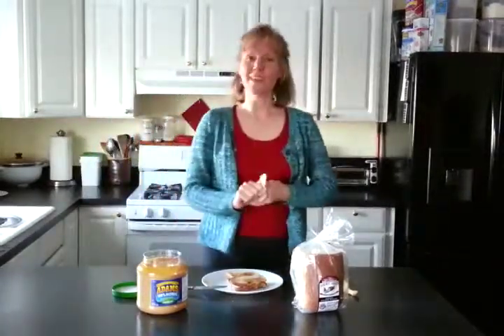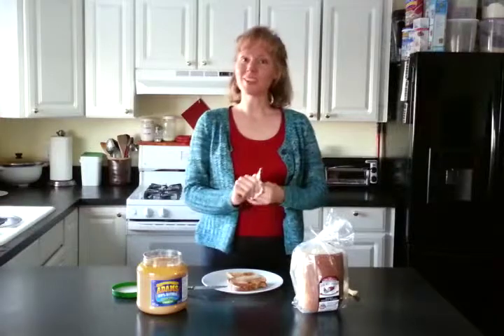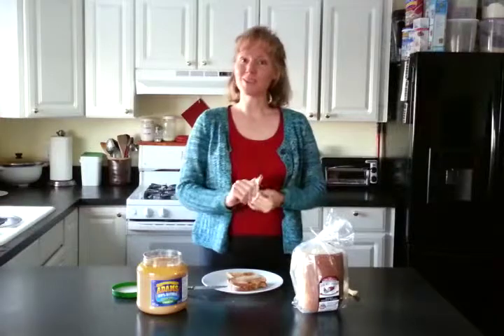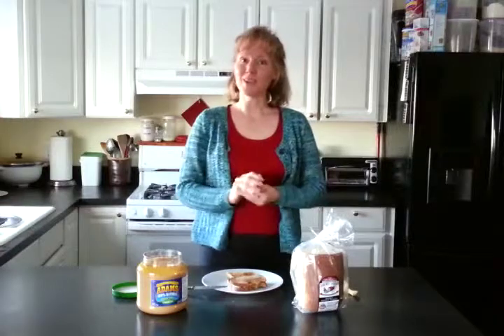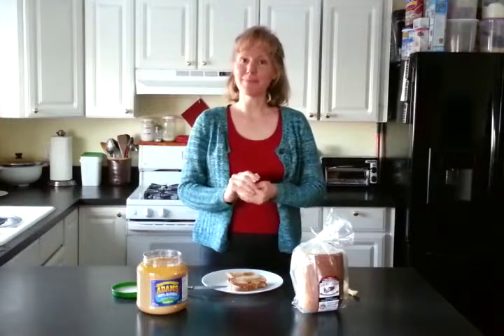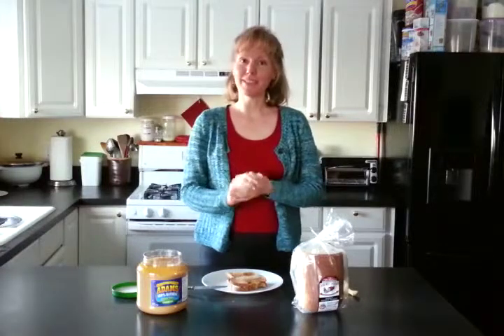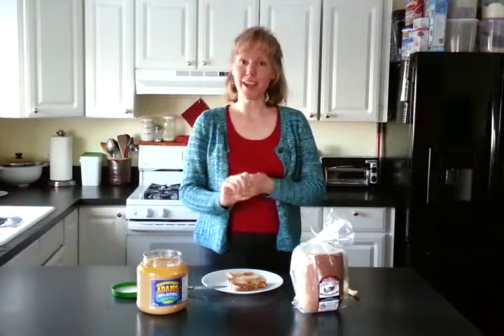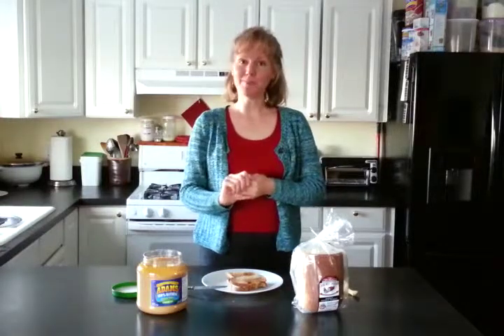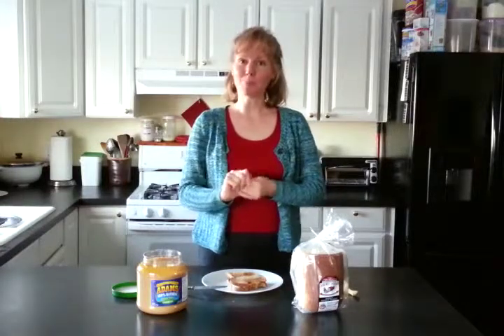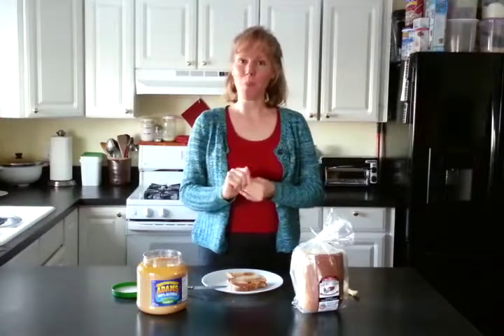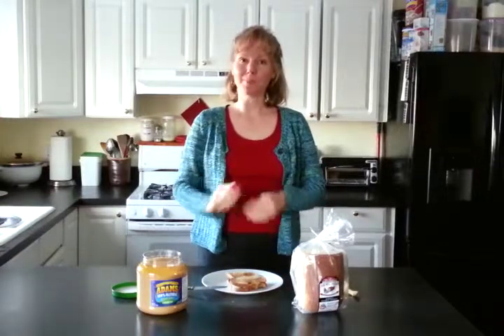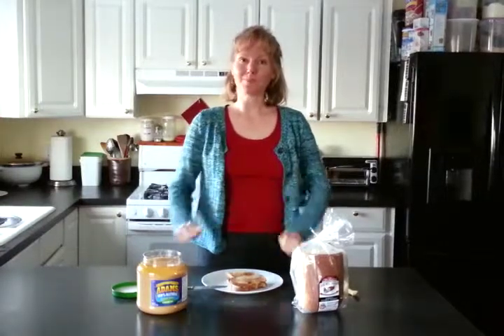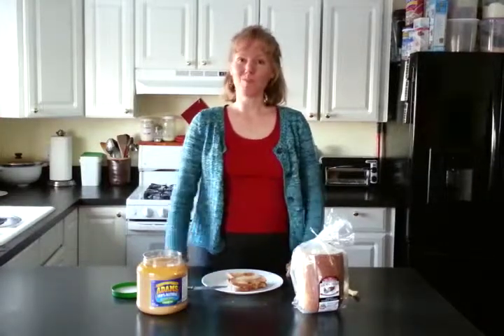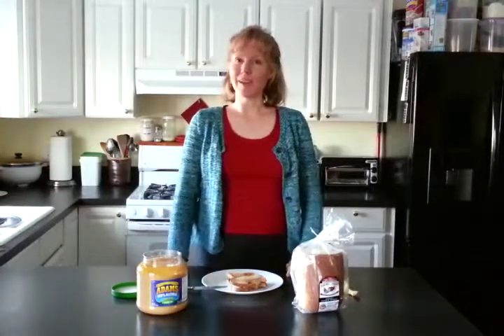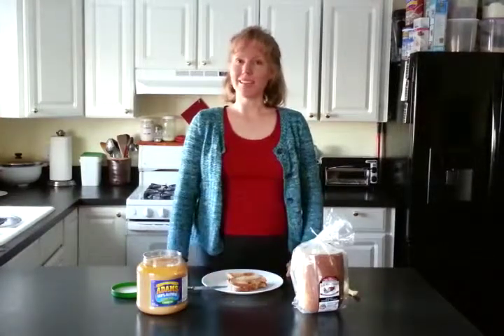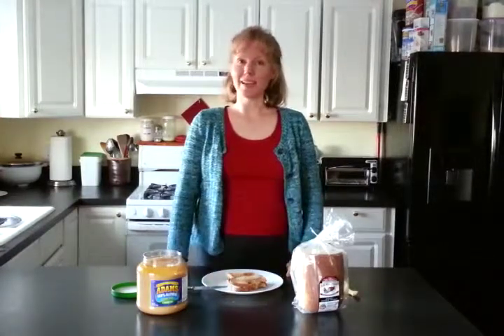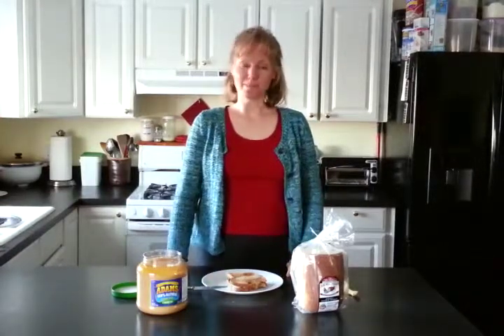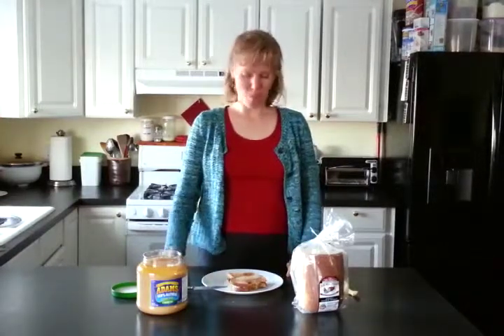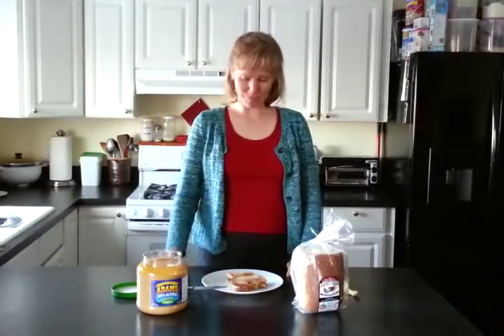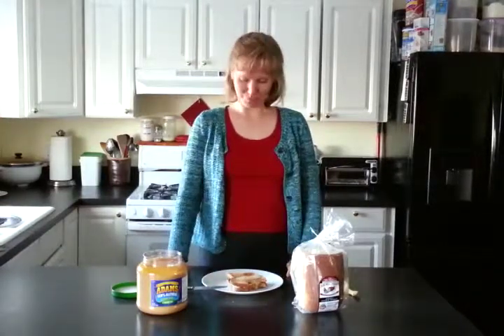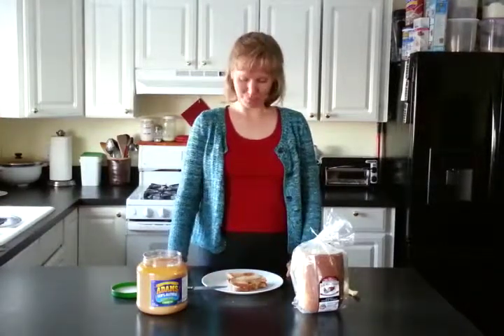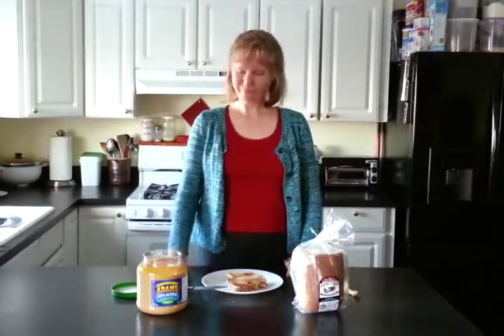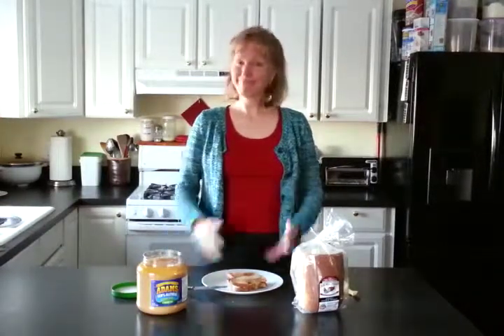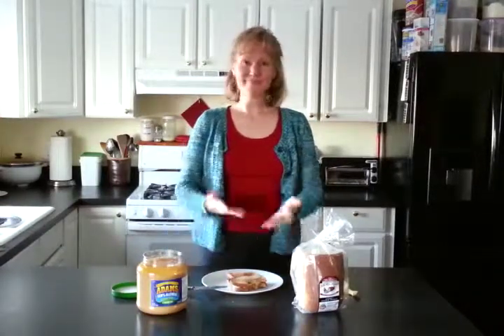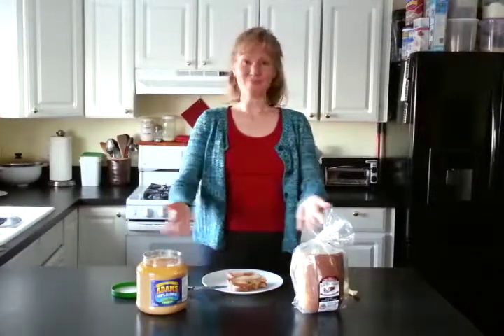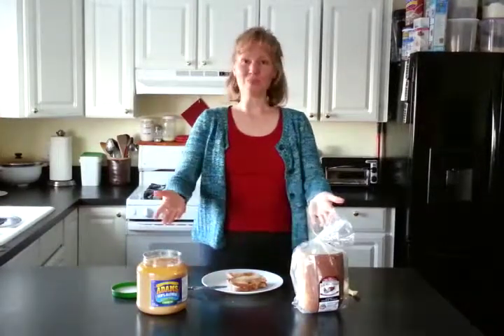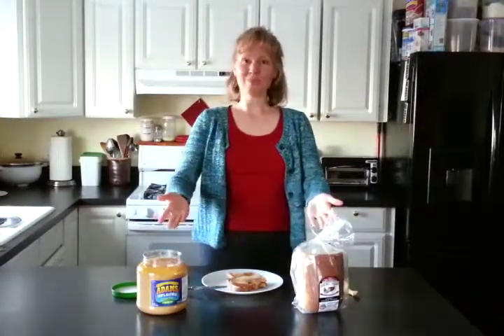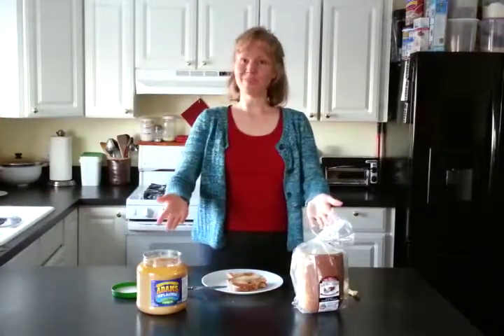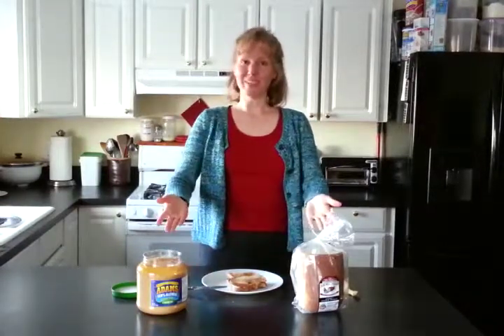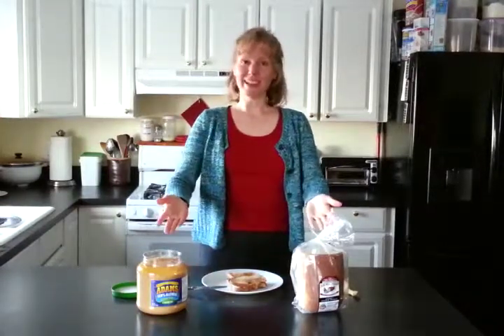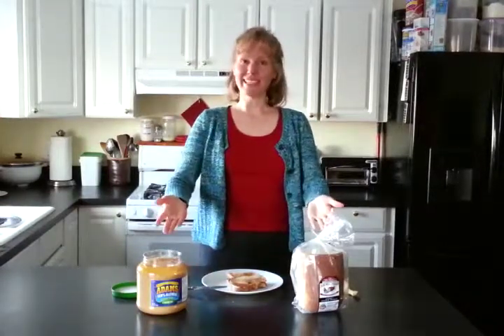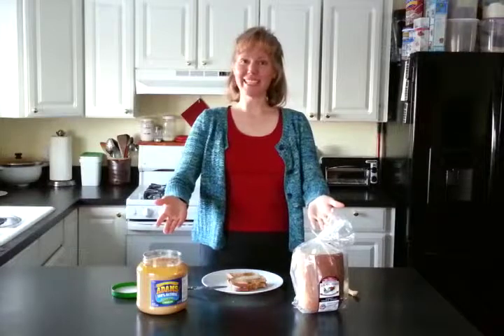Thank you for joining me today. It's very easy — go ahead and enjoy a peanut butter and banana sandwich today.